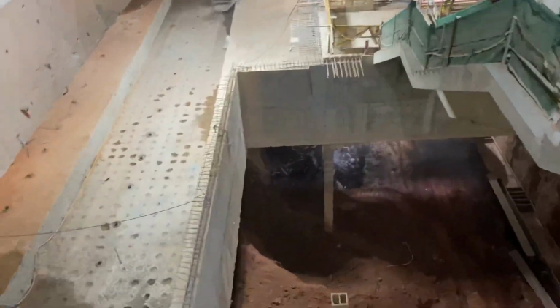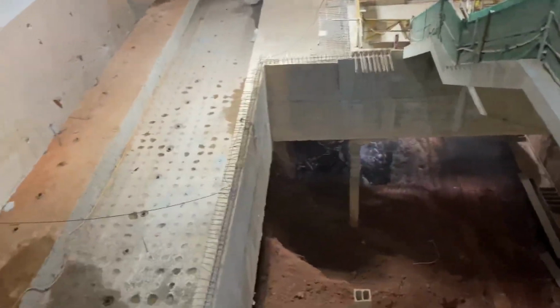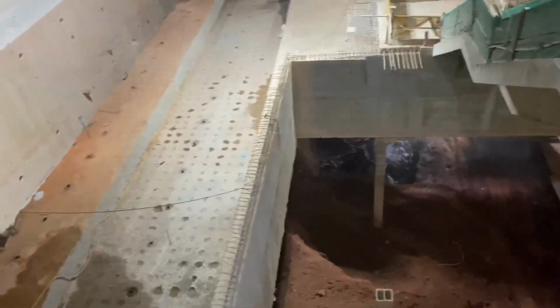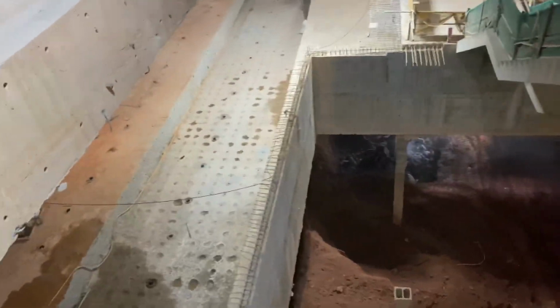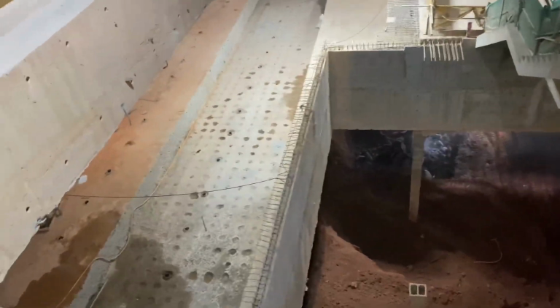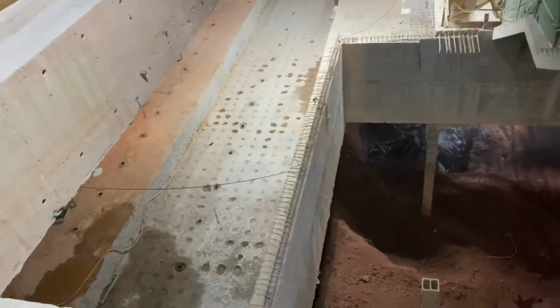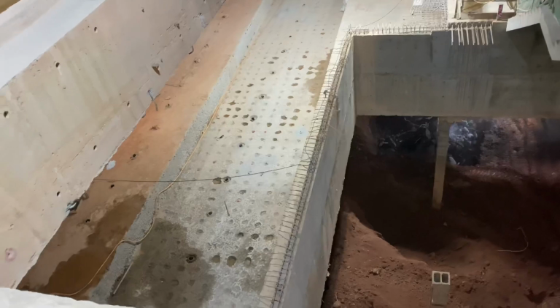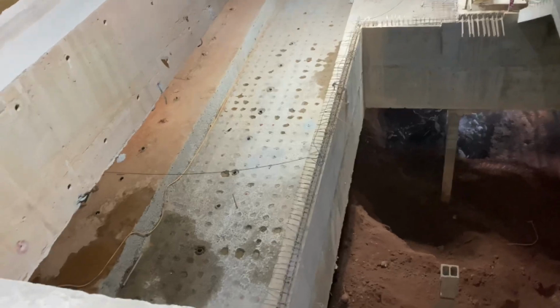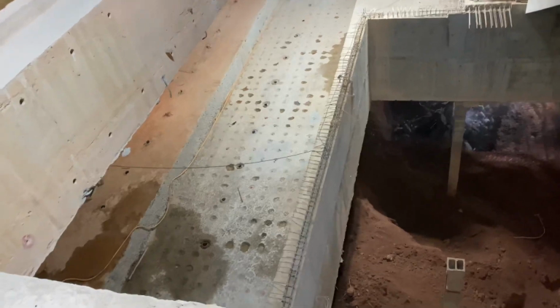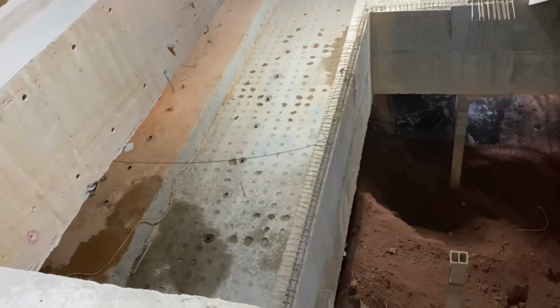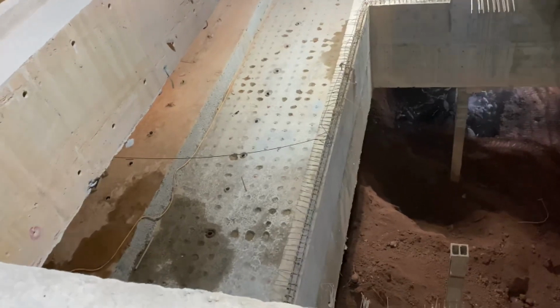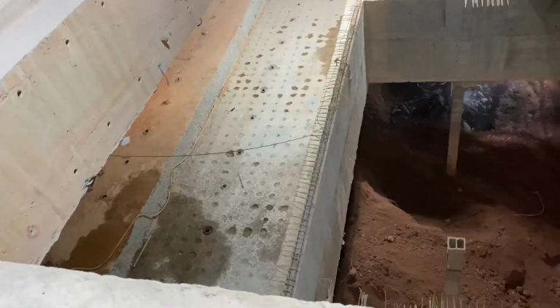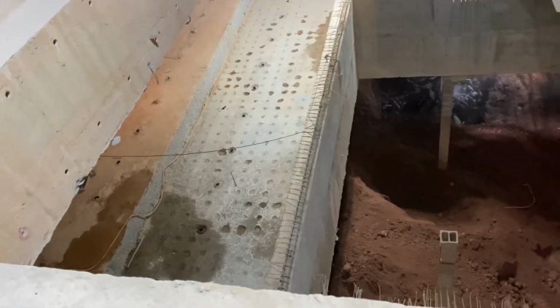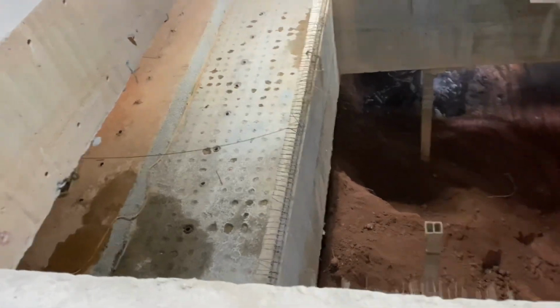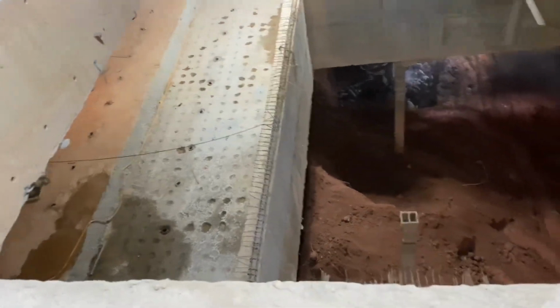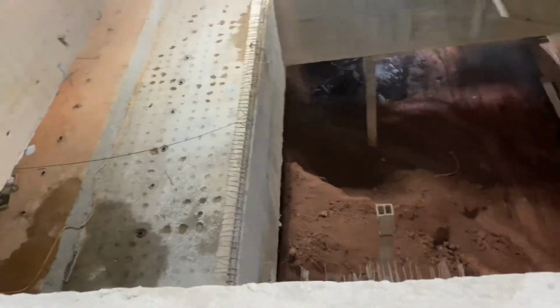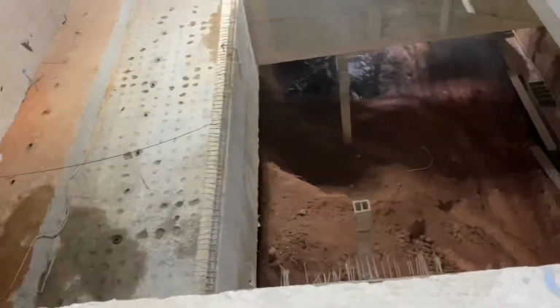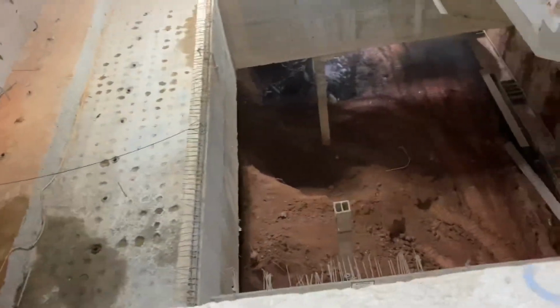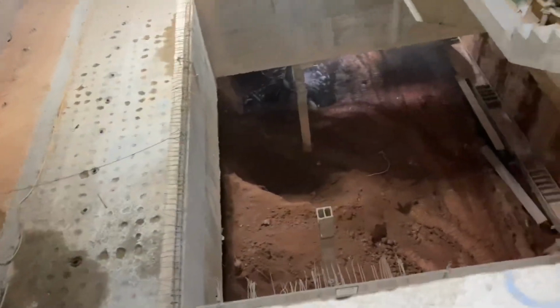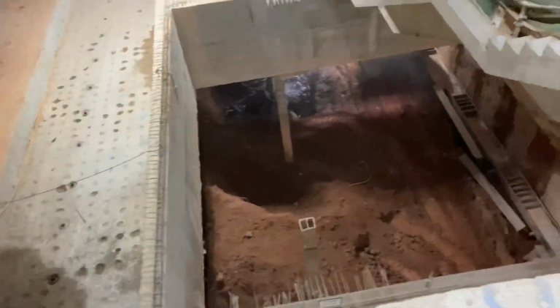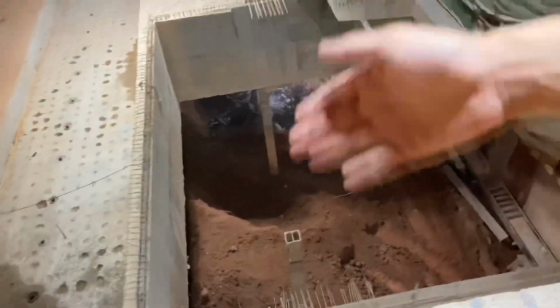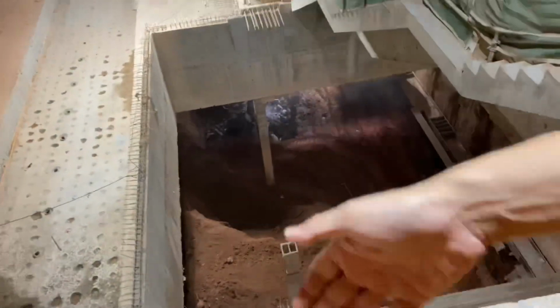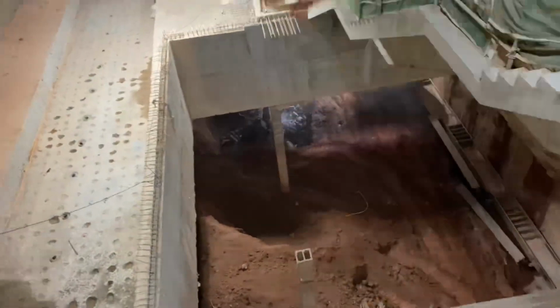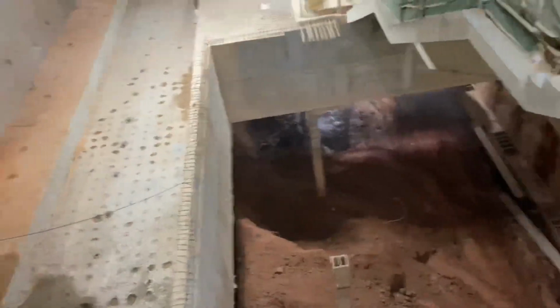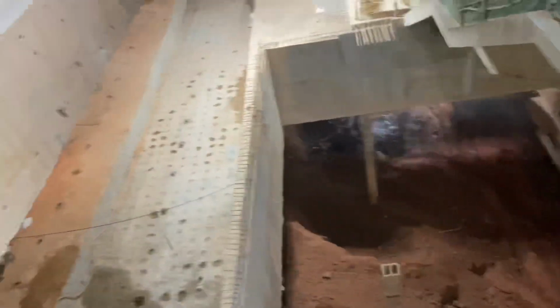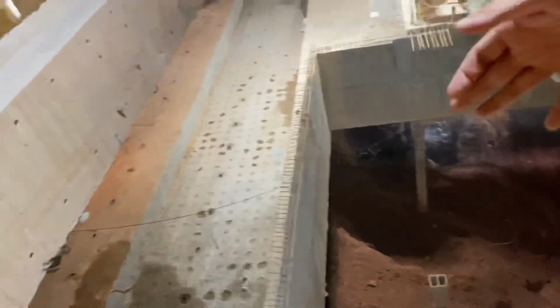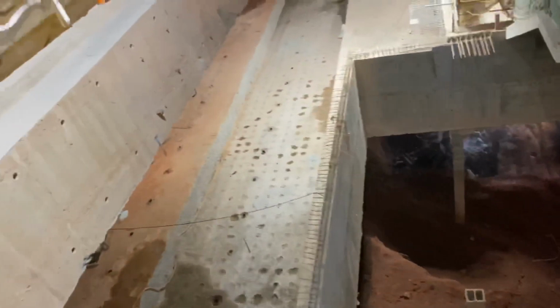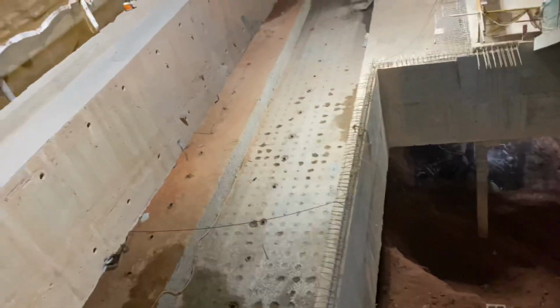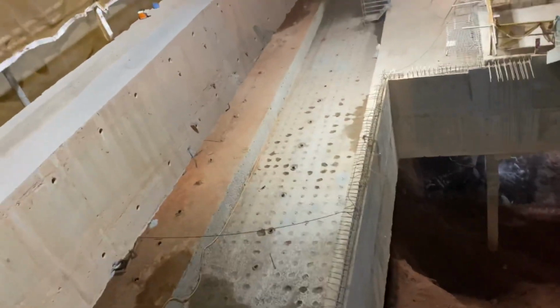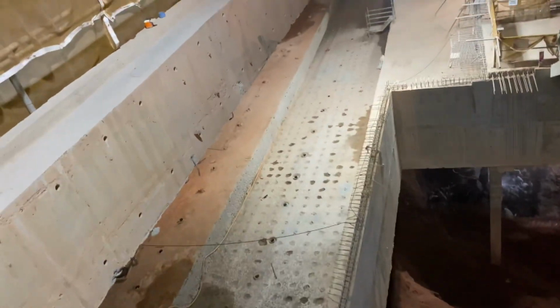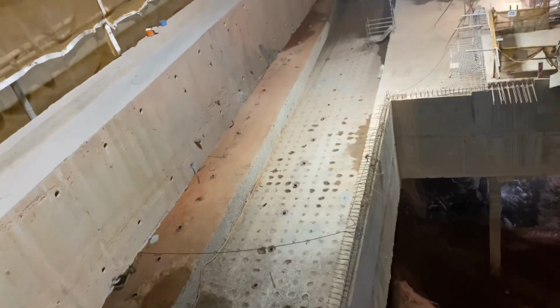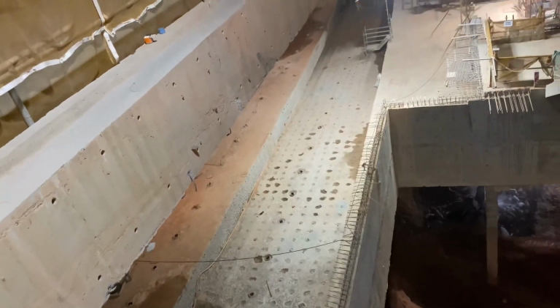They're pulling out the tunnel lining. Let's see — here is the tunnel lining.